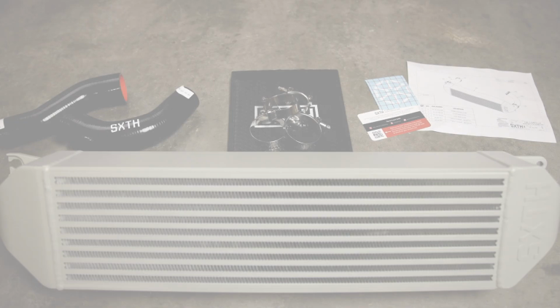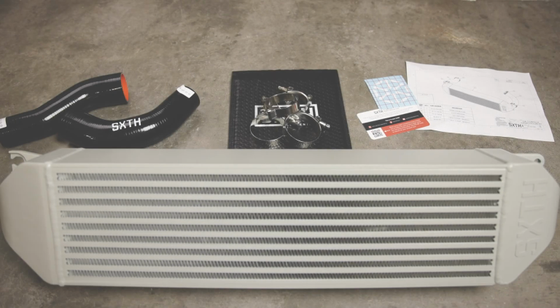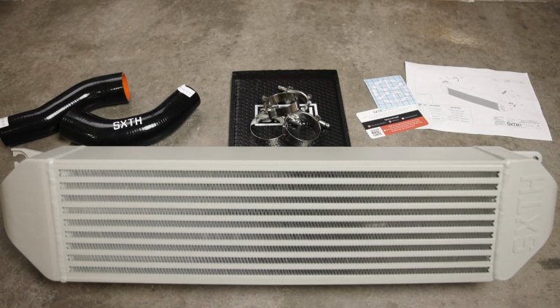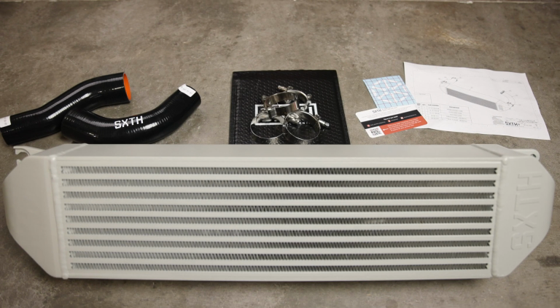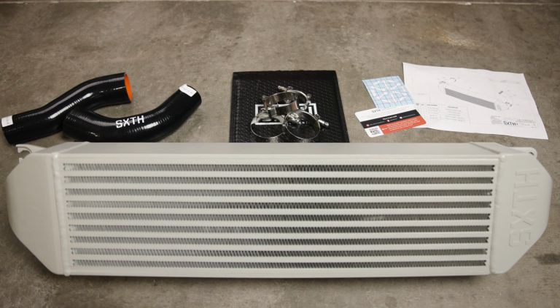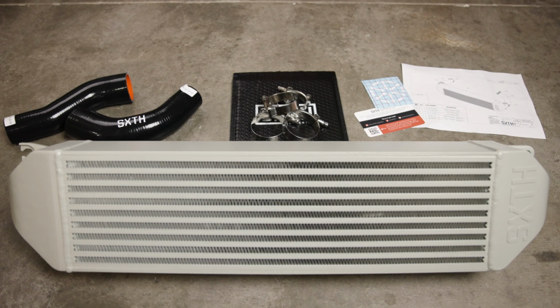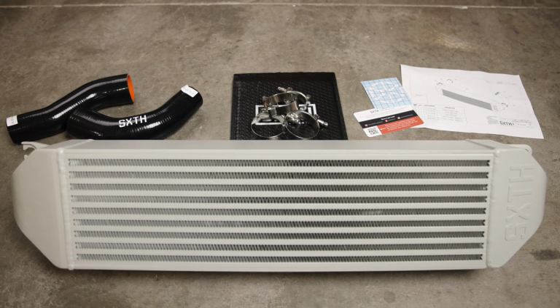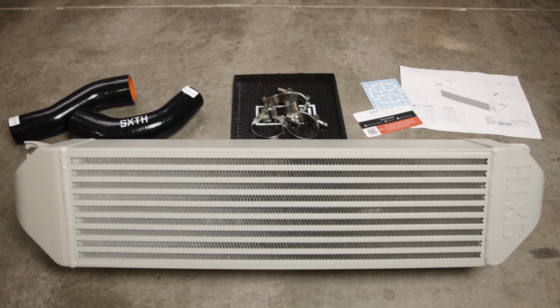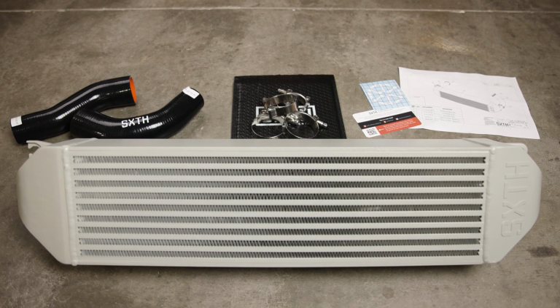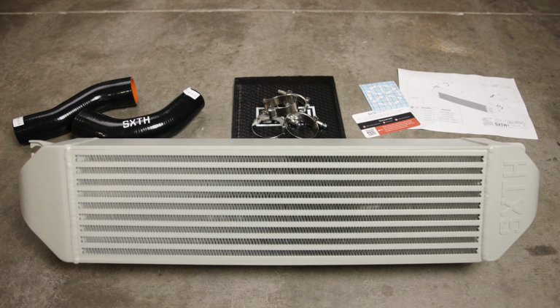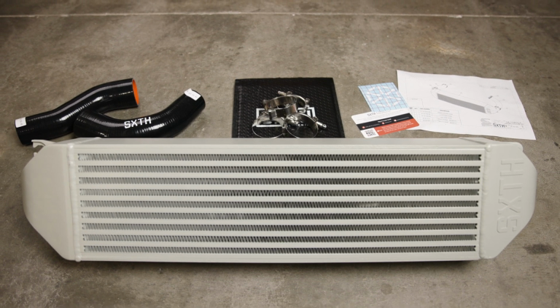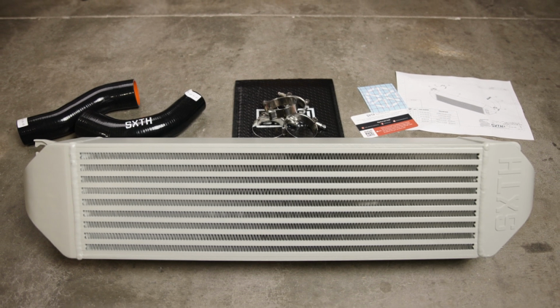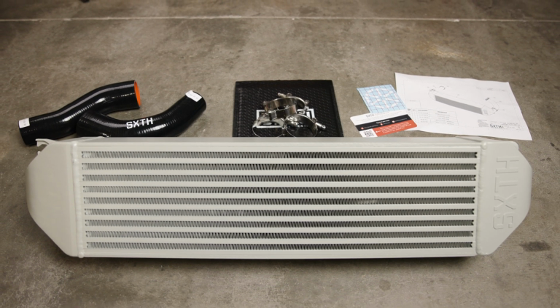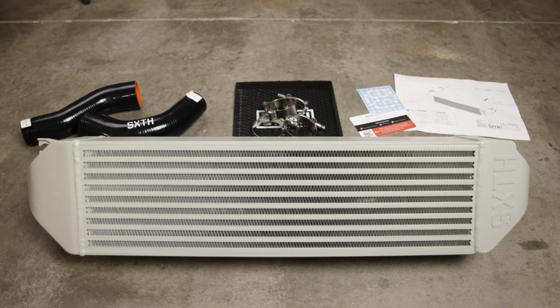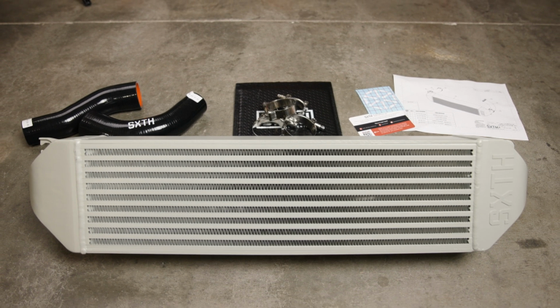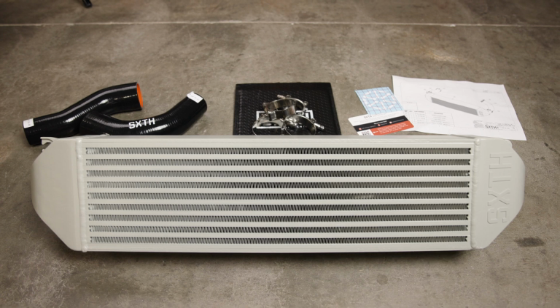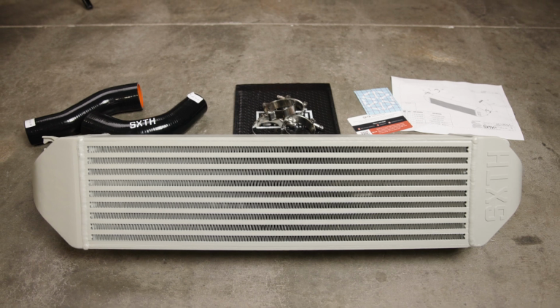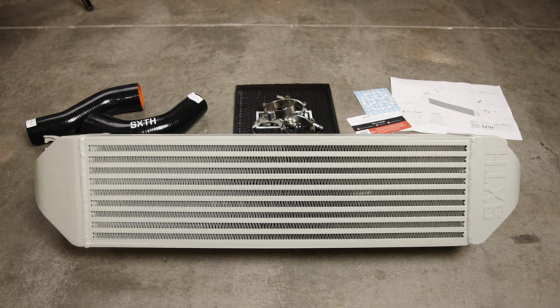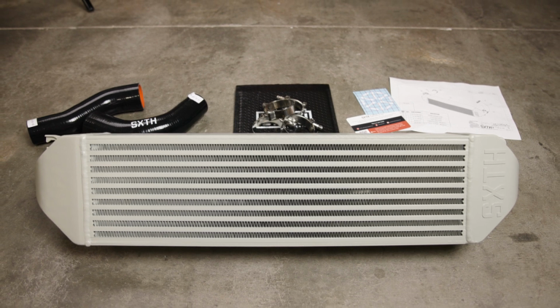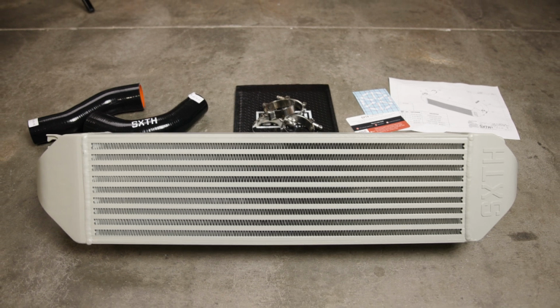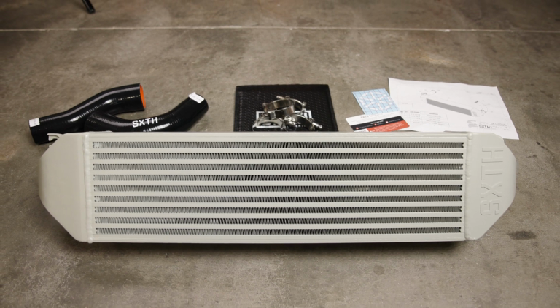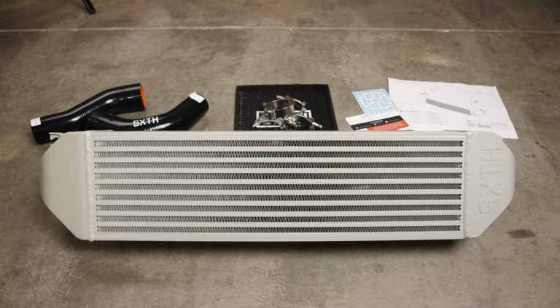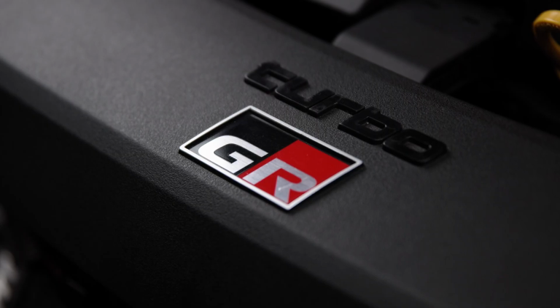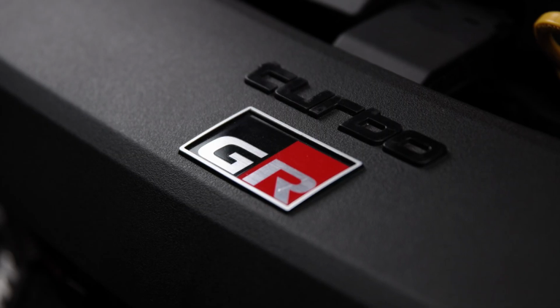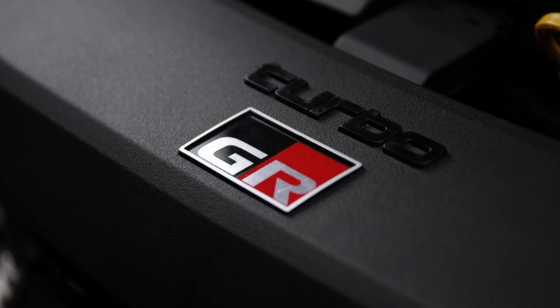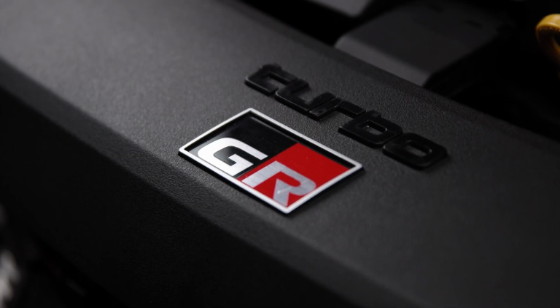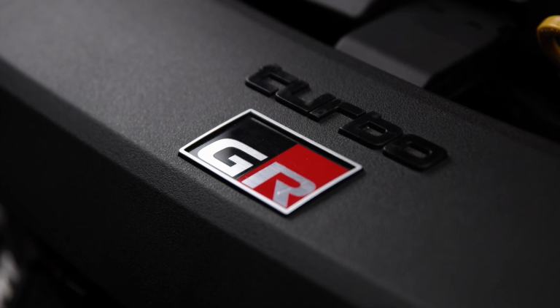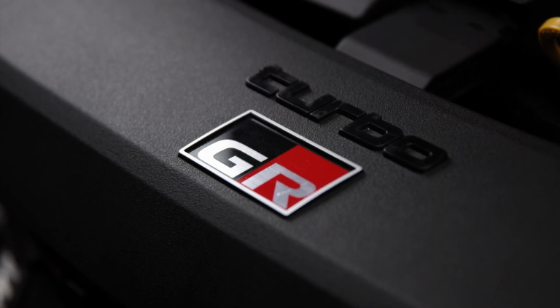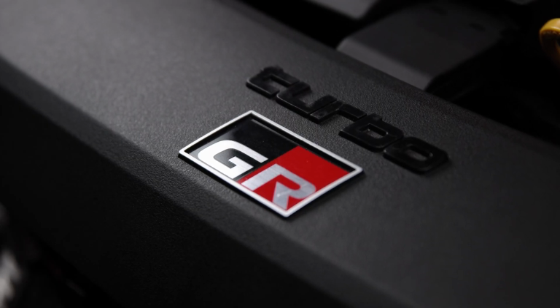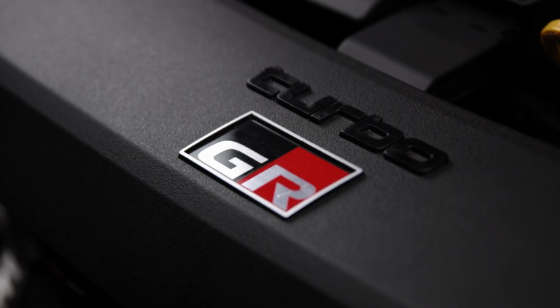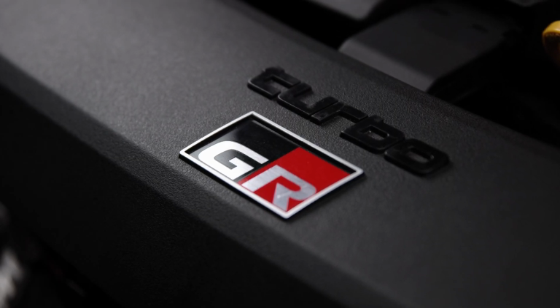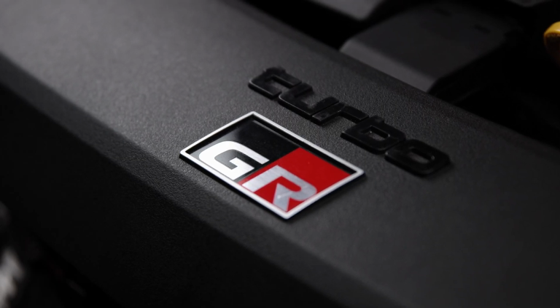In this video, we'll be installing the 6th Element Engineering Intercooler upgrade on a 2023 Toyota GR Corolla.